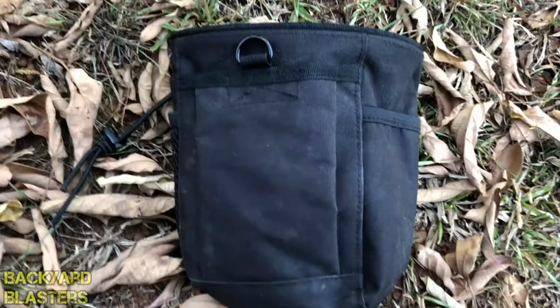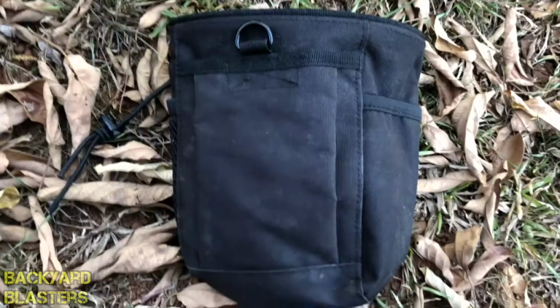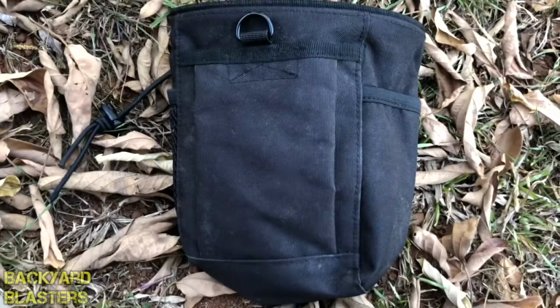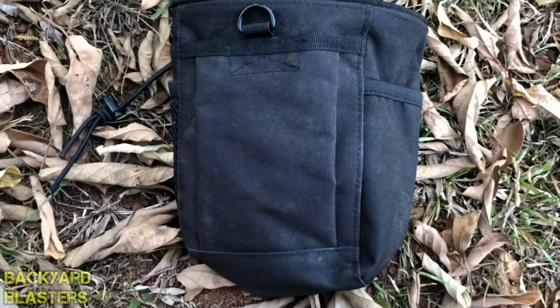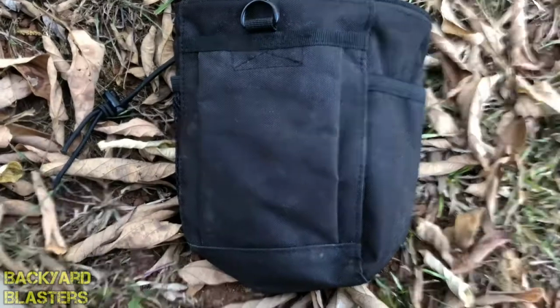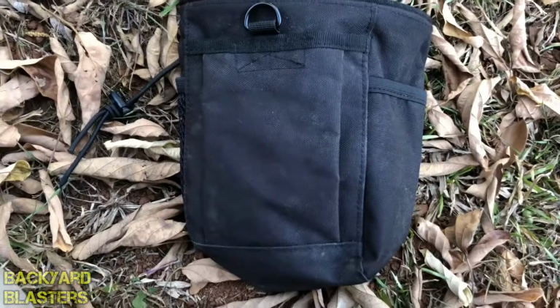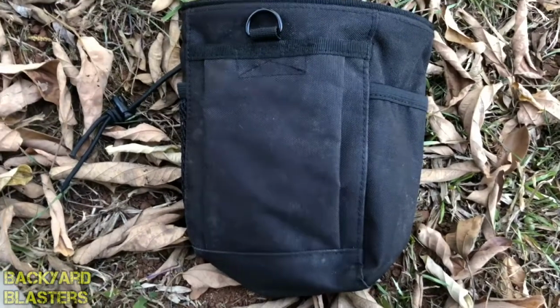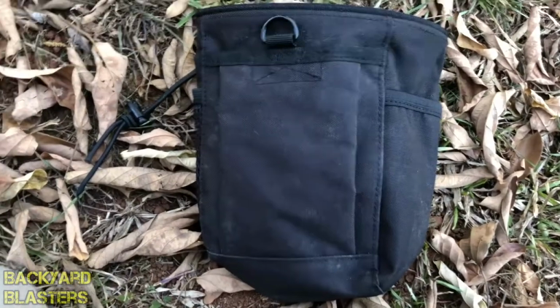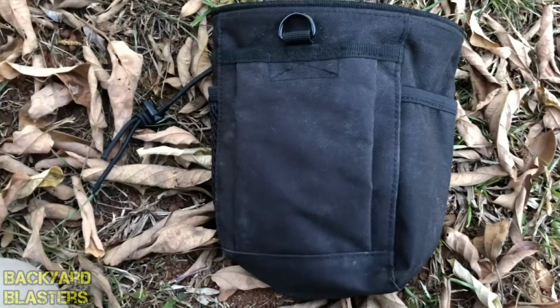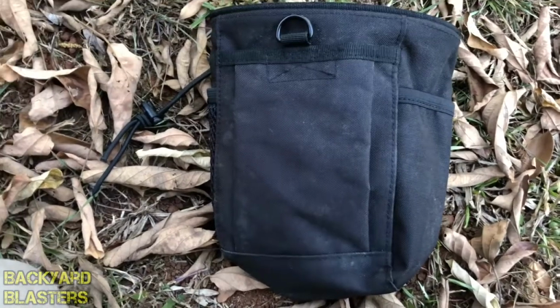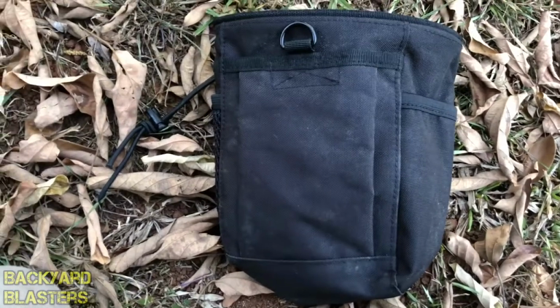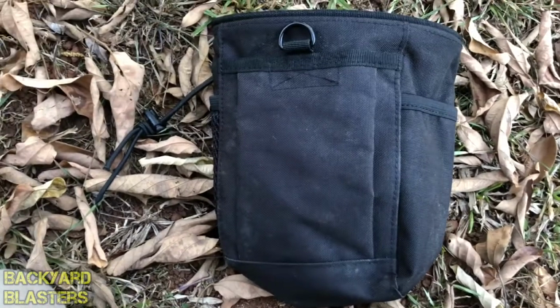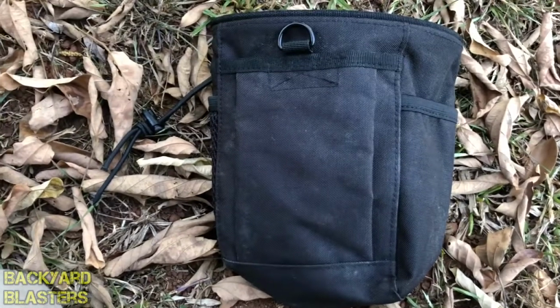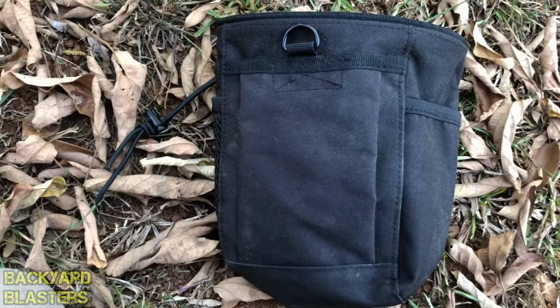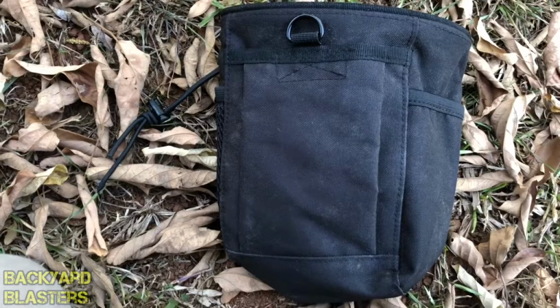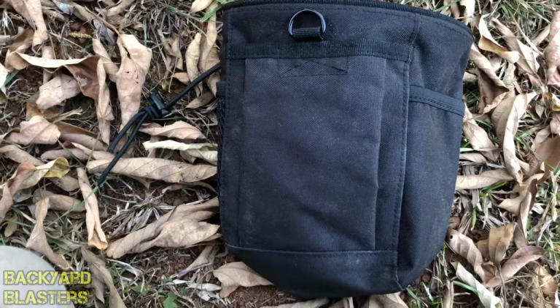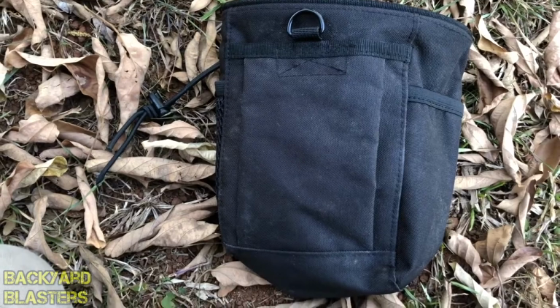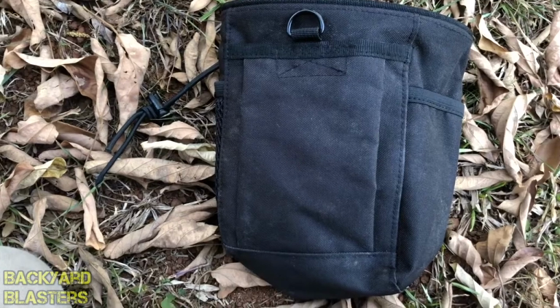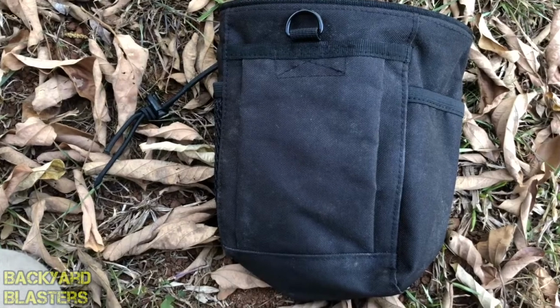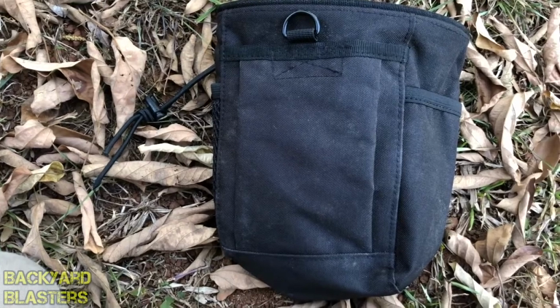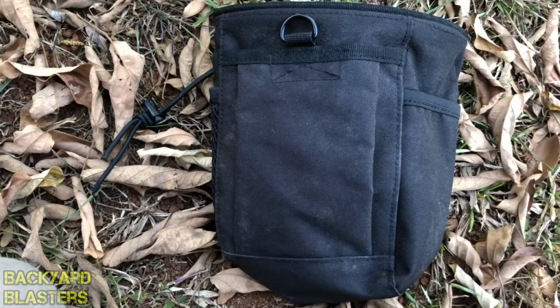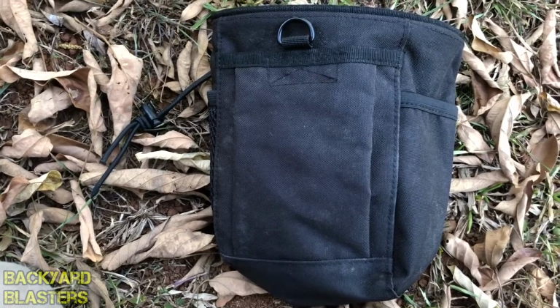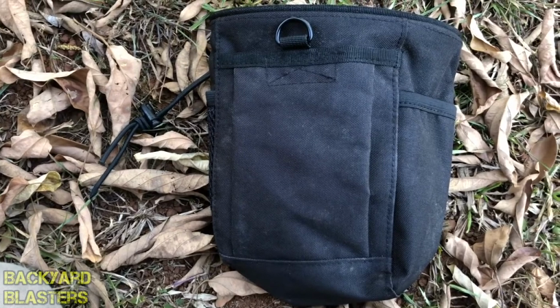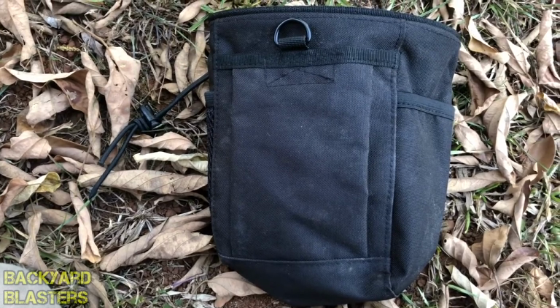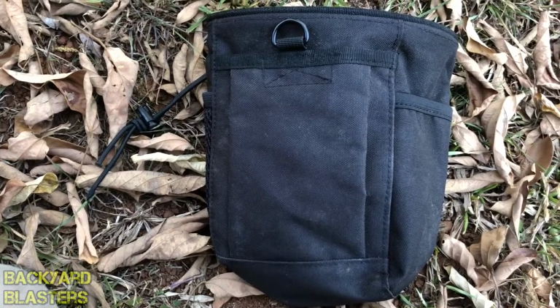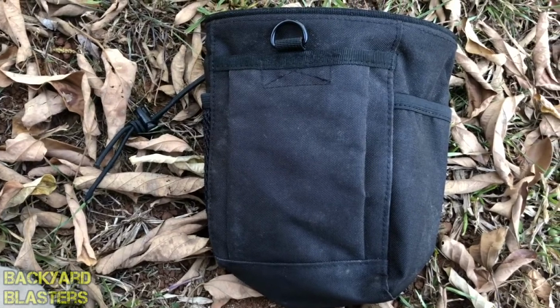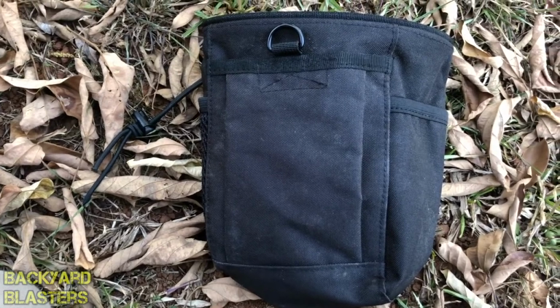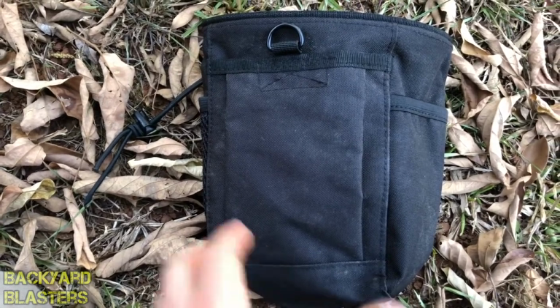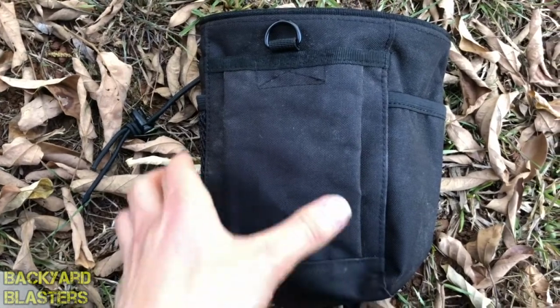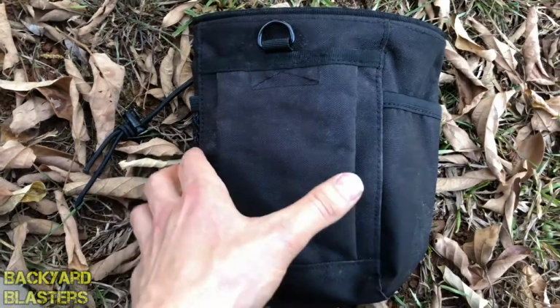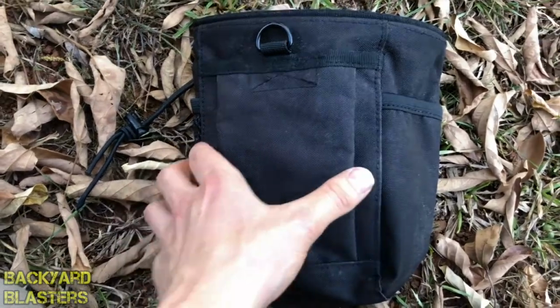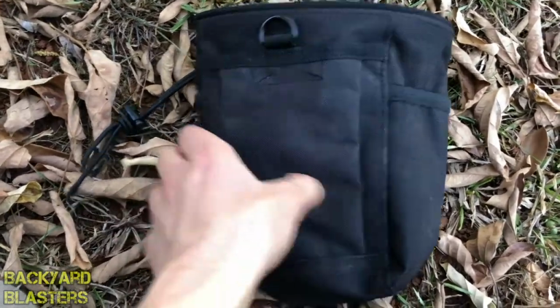G'day guys, Flint here from Backyard Blasters. Today I'm bringing you a quick review on this tactical pouch here.